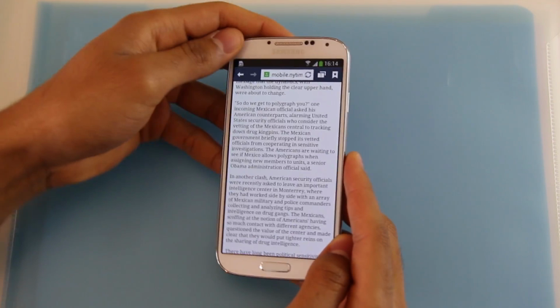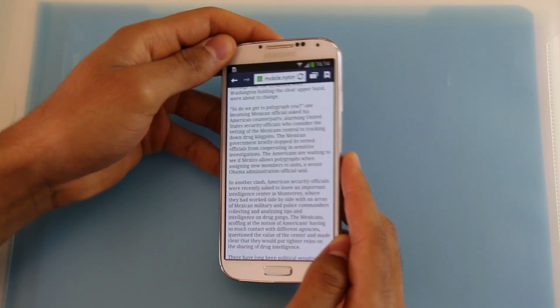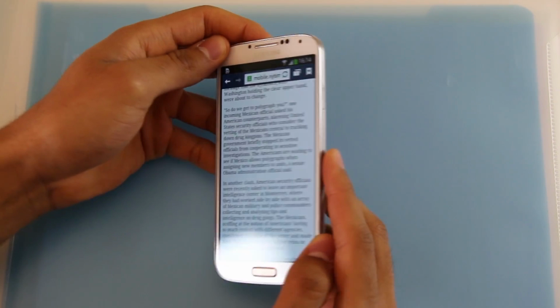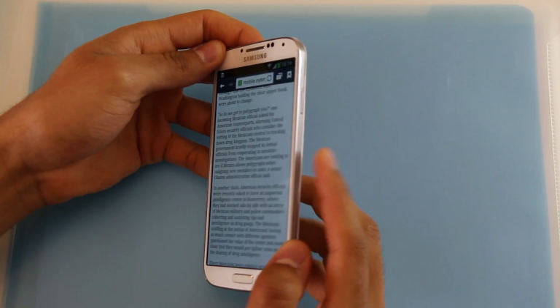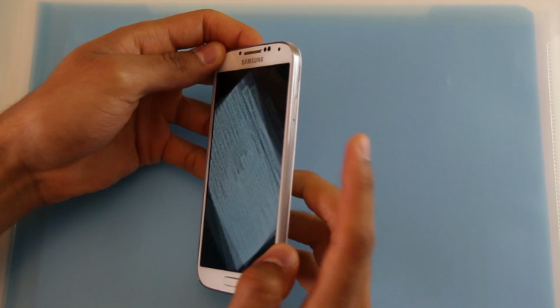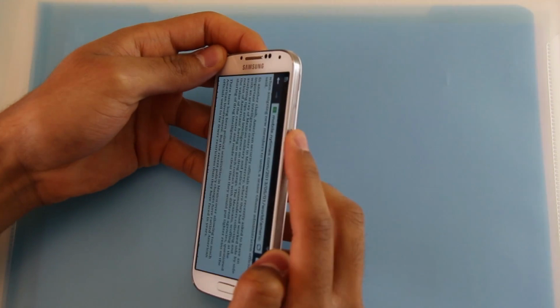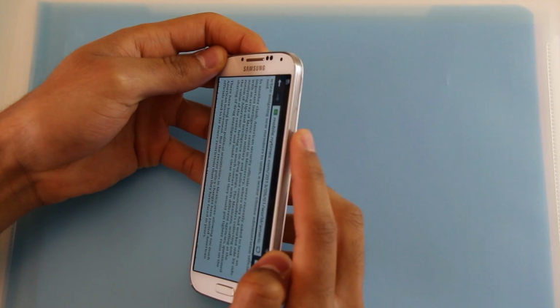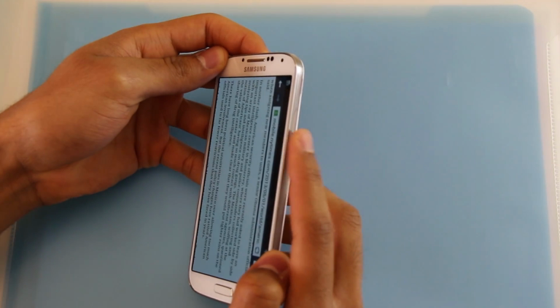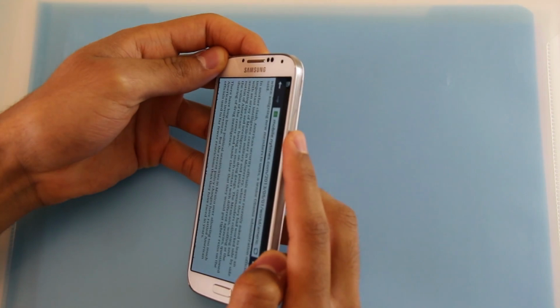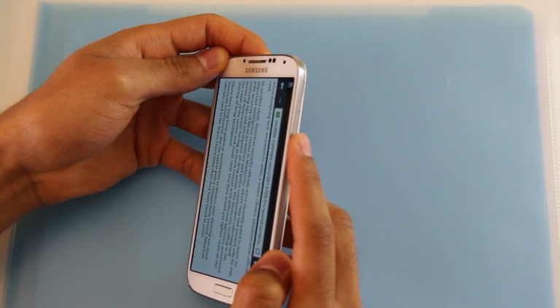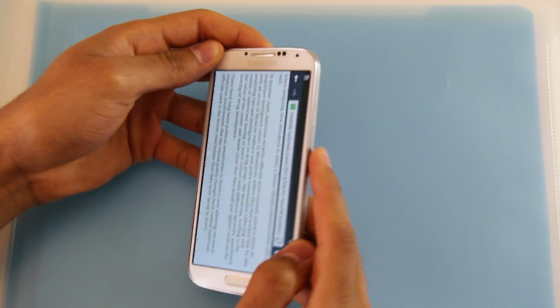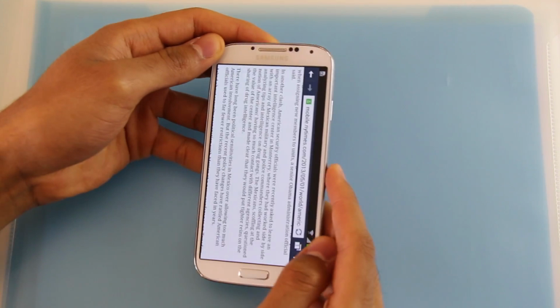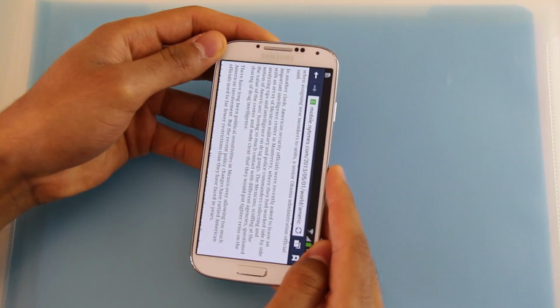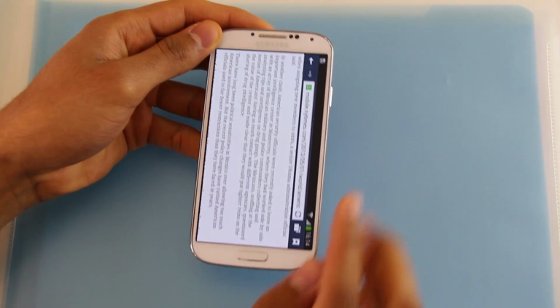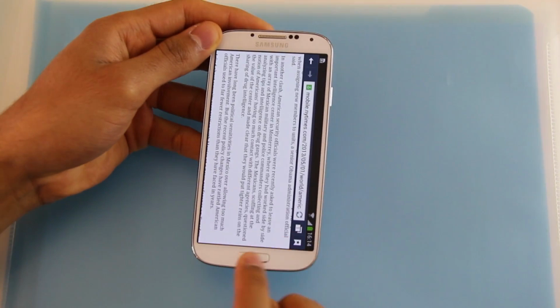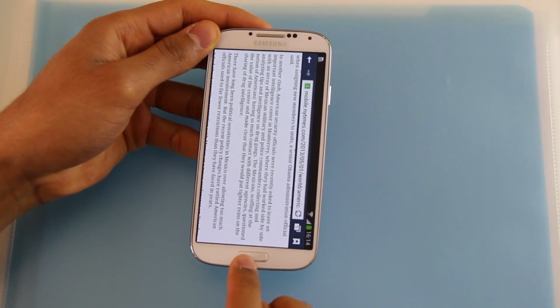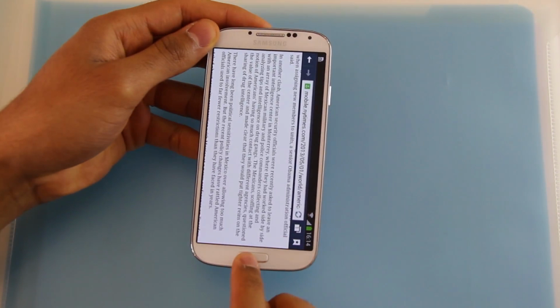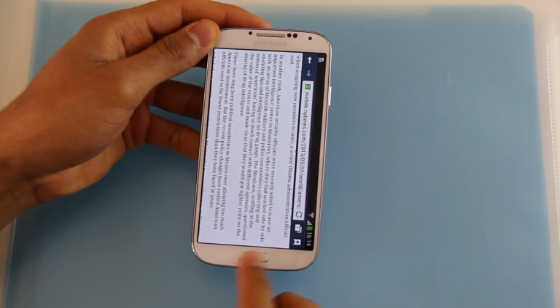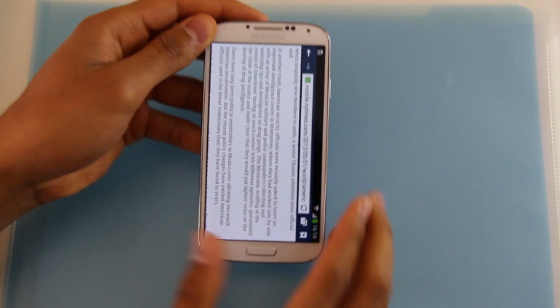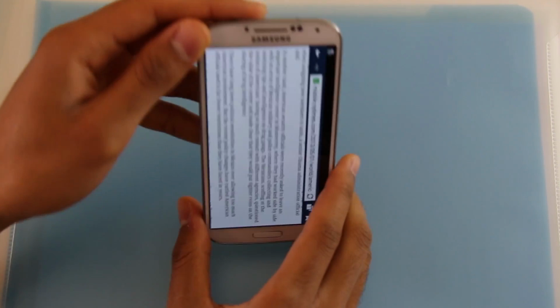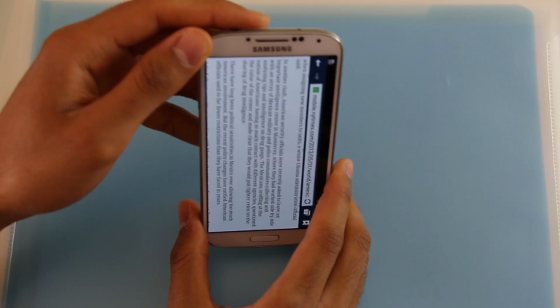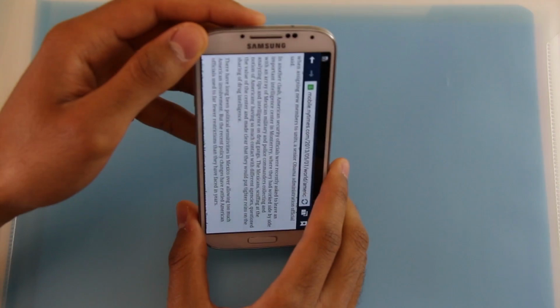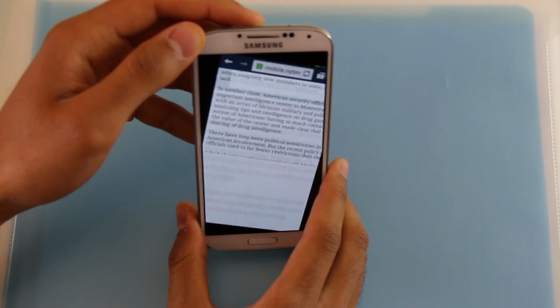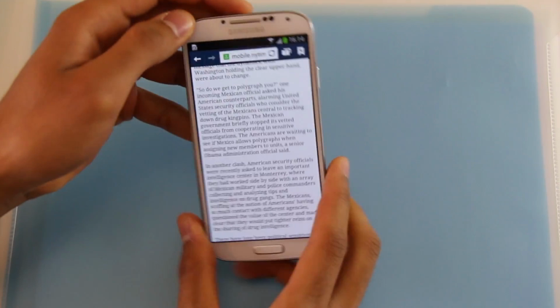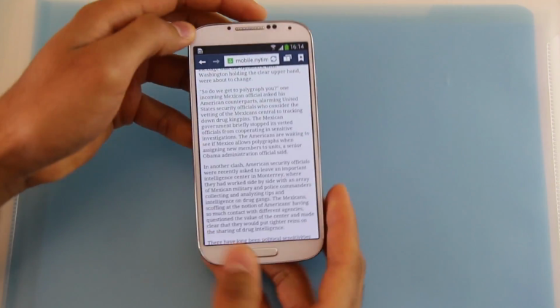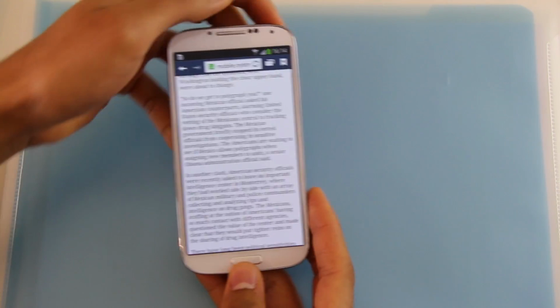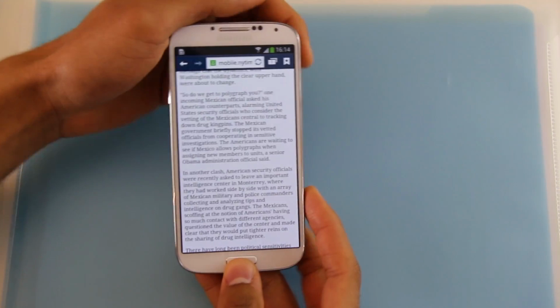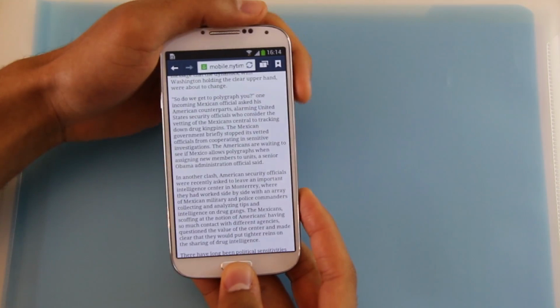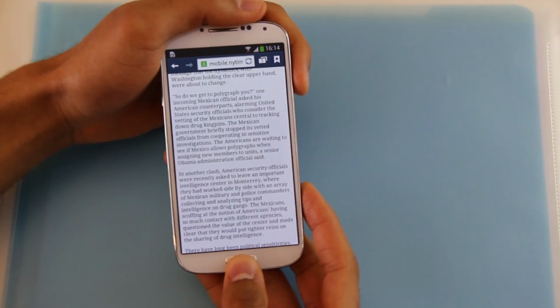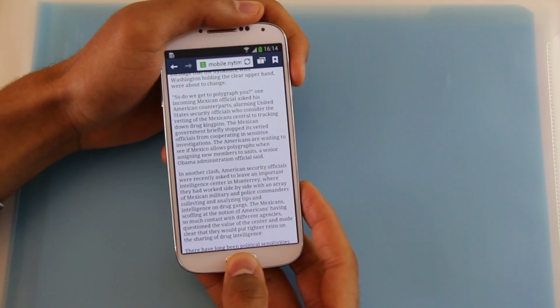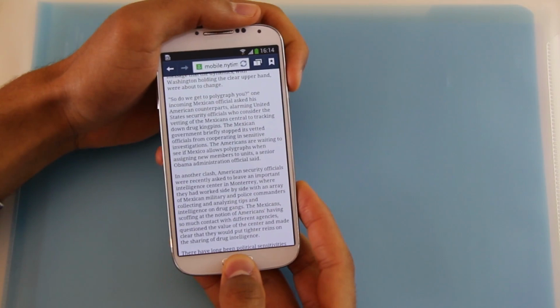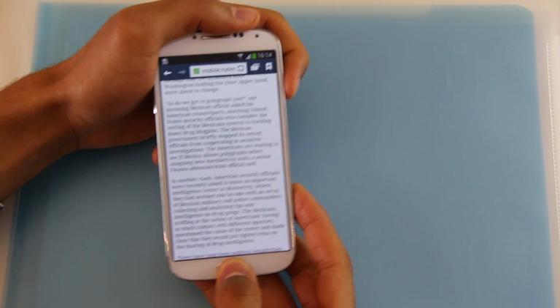You'll have to press down the power button at the same time as the home button. Let's do it on three. One, two, three.